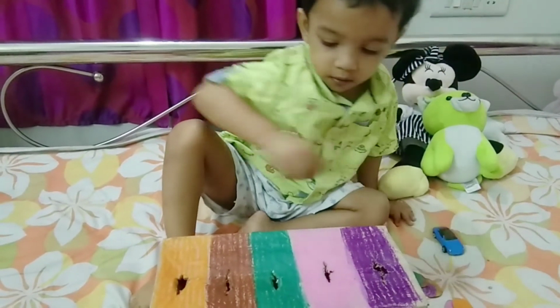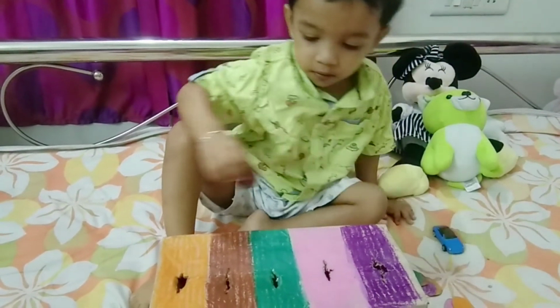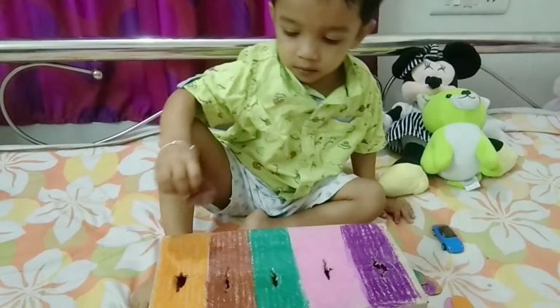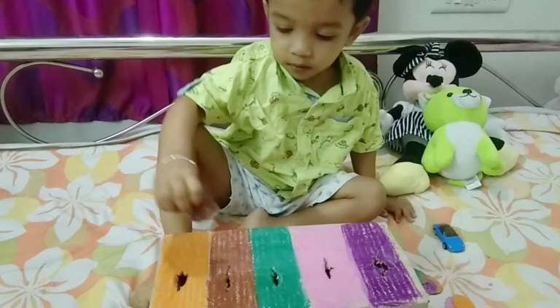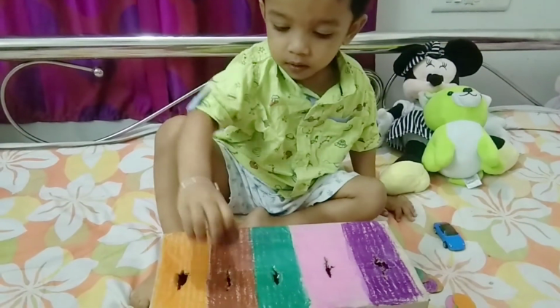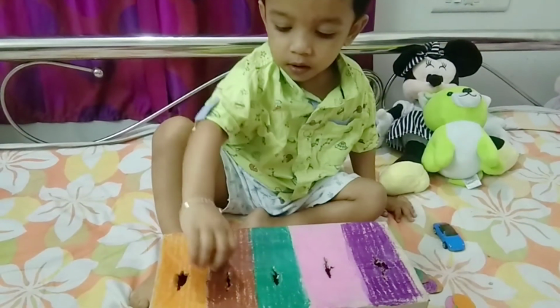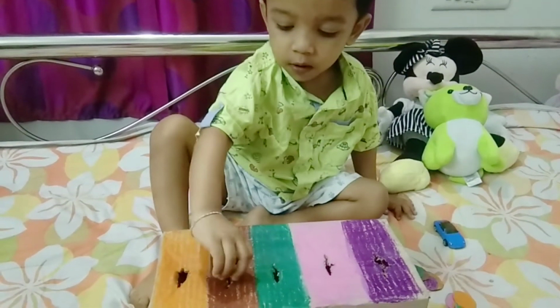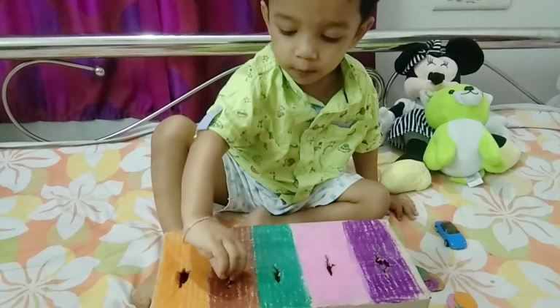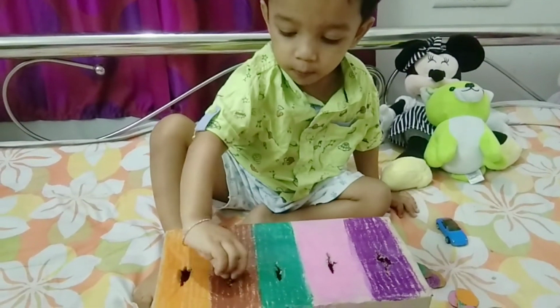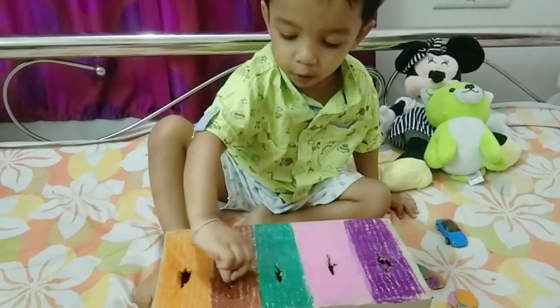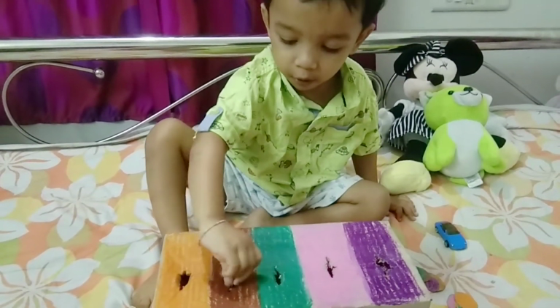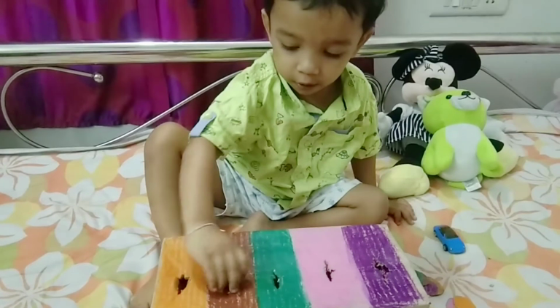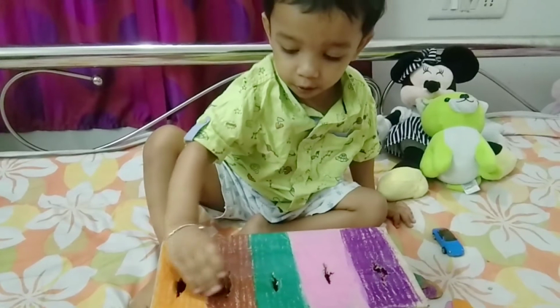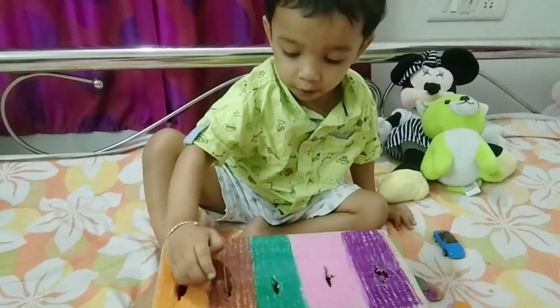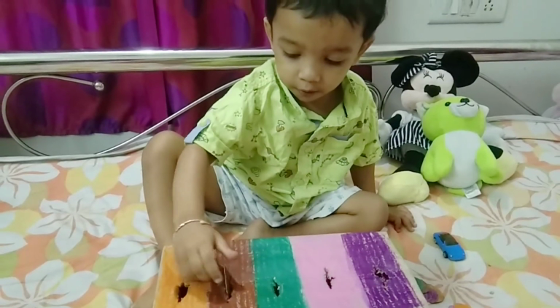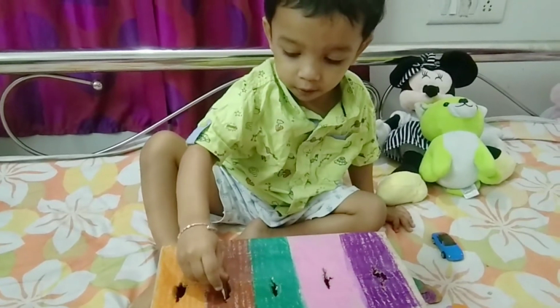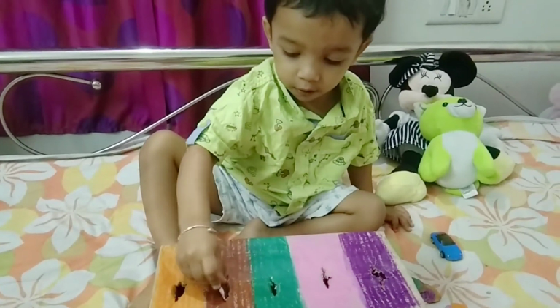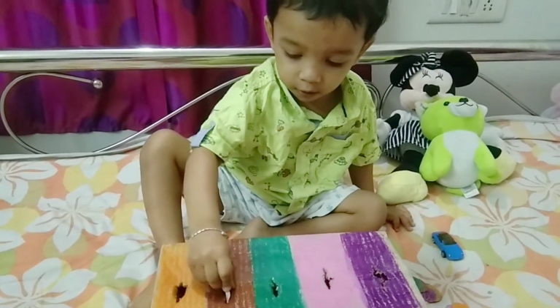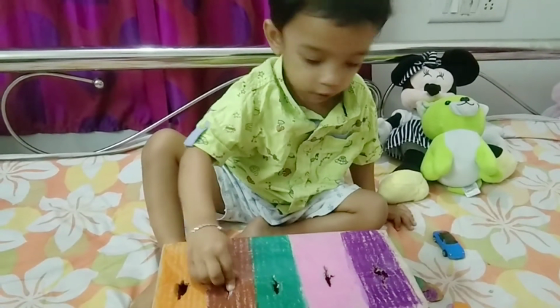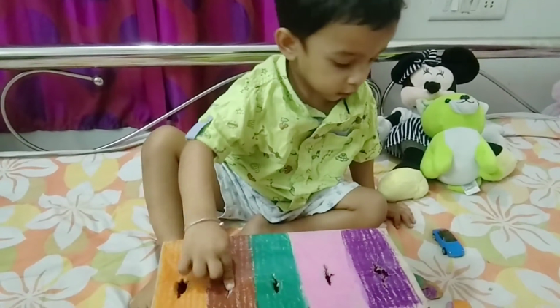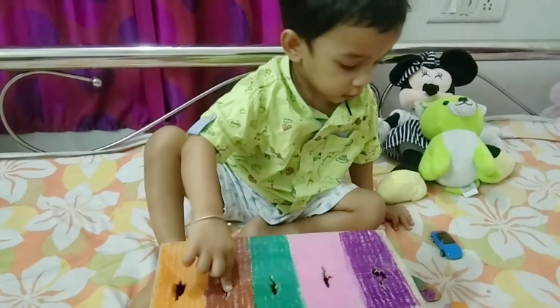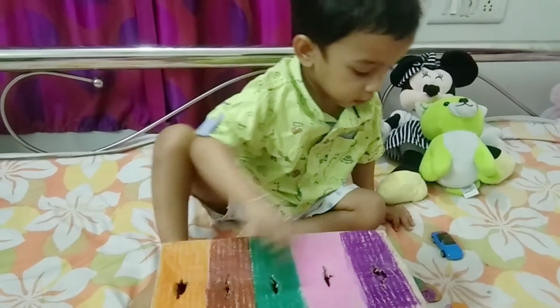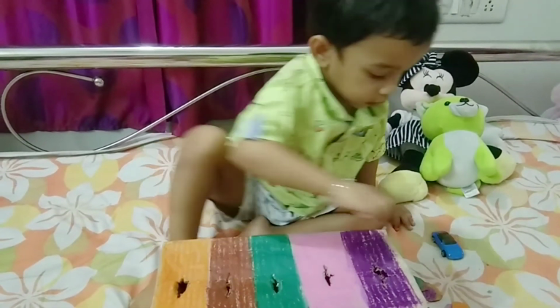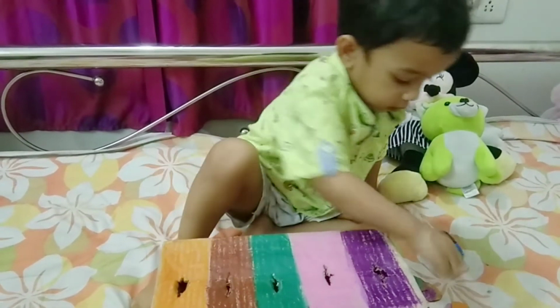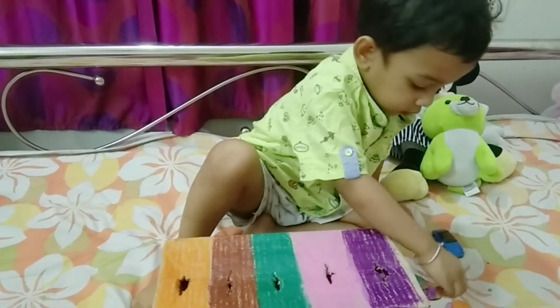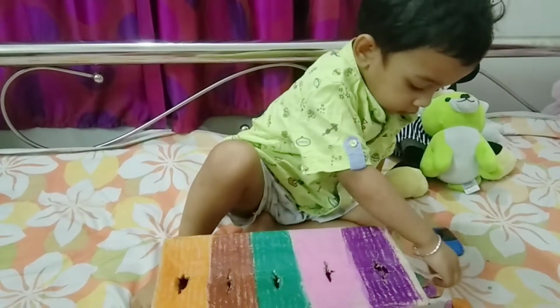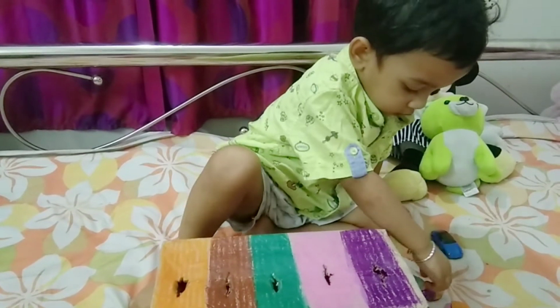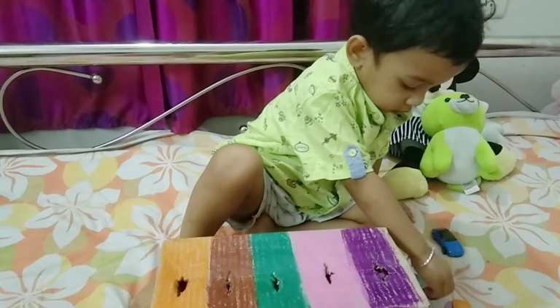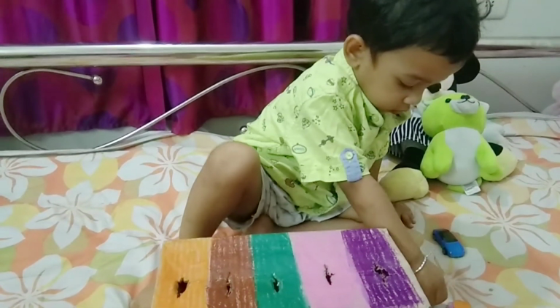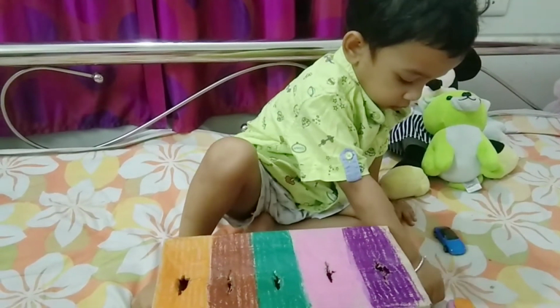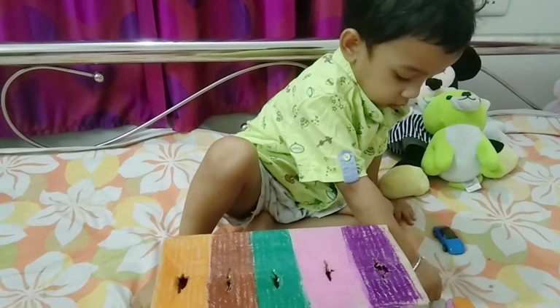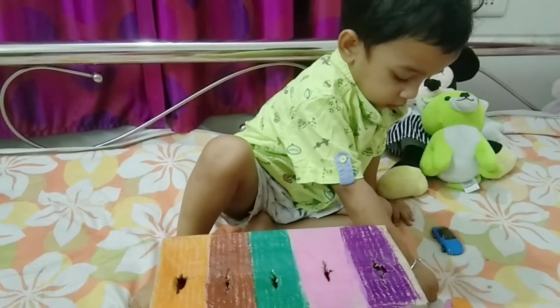I make this color sort coin box with cardboard and make the coins with color papers.